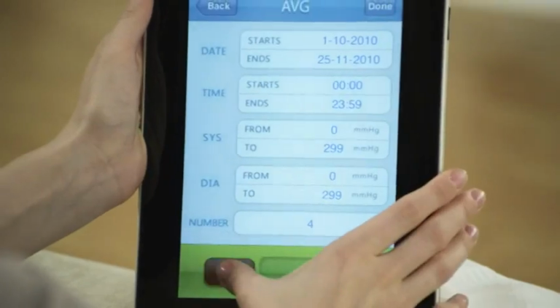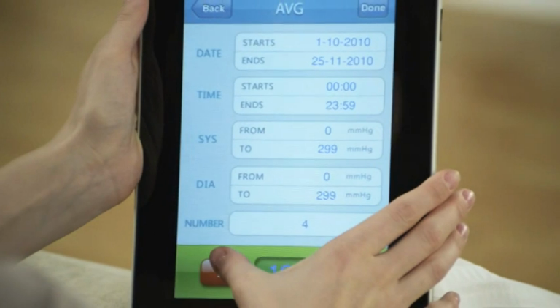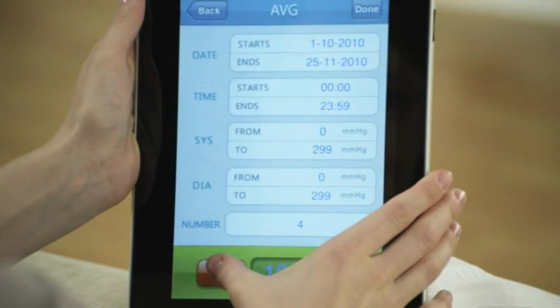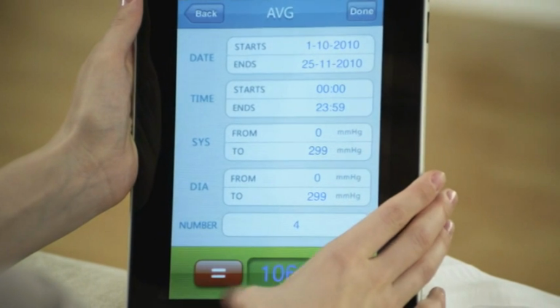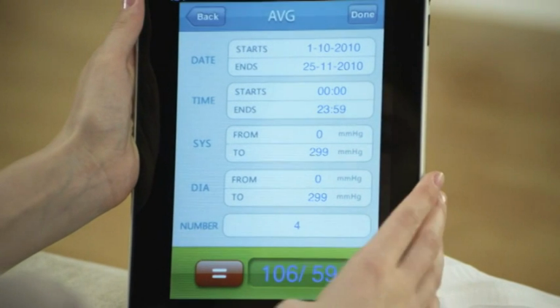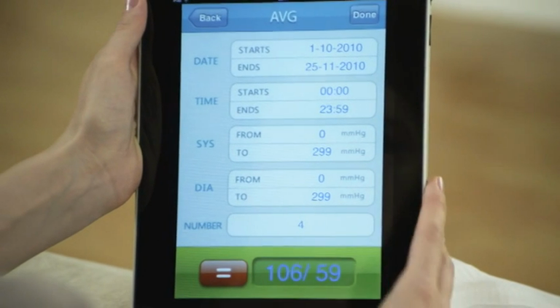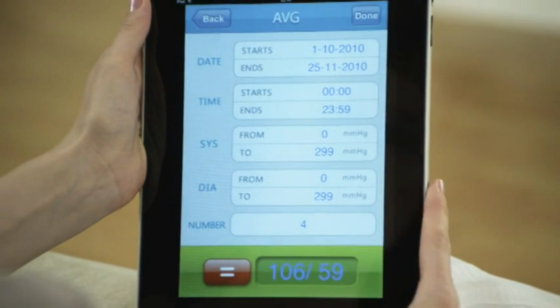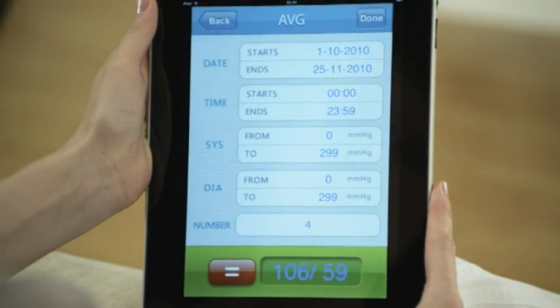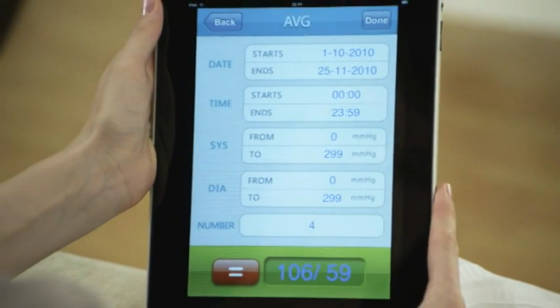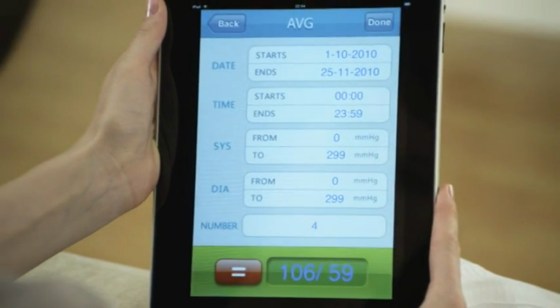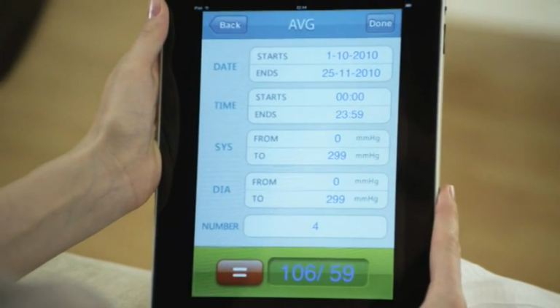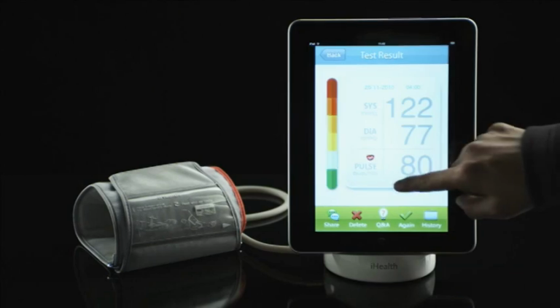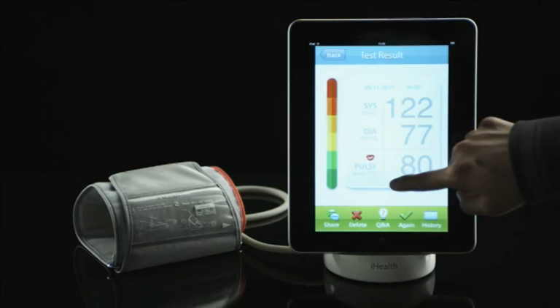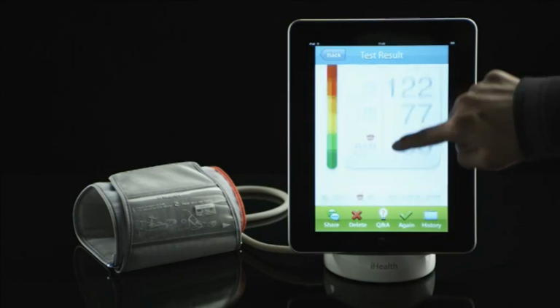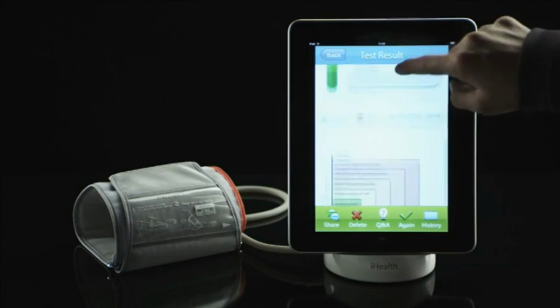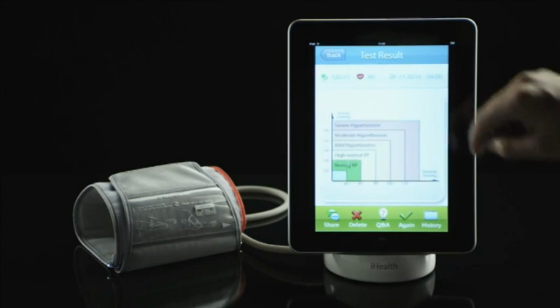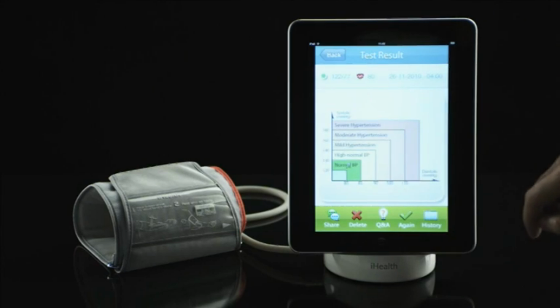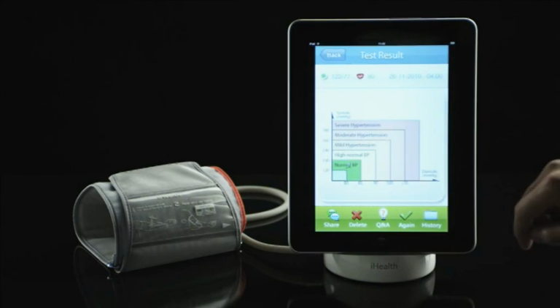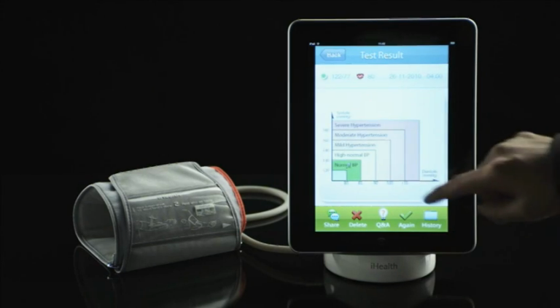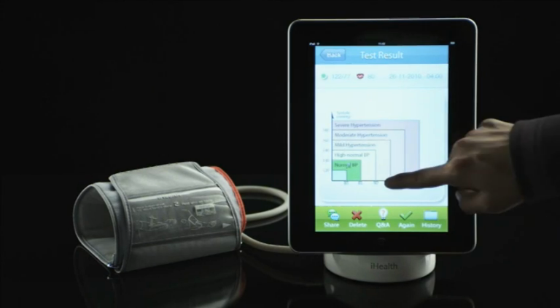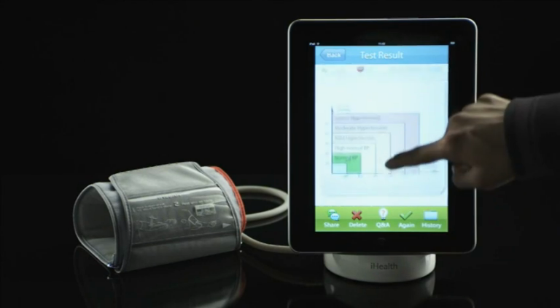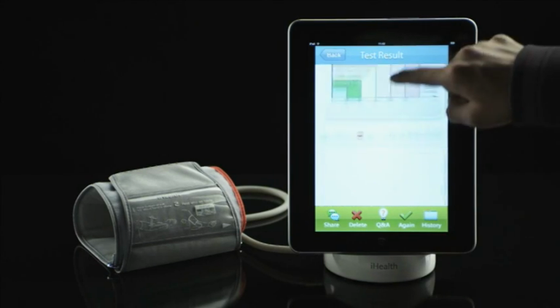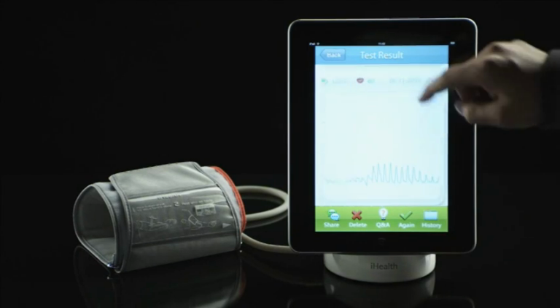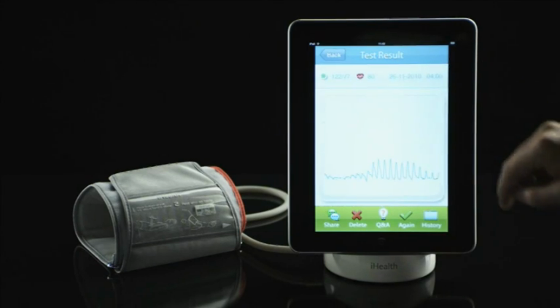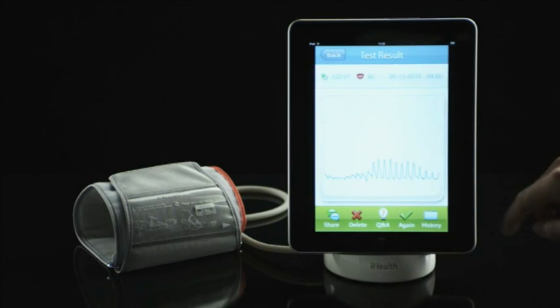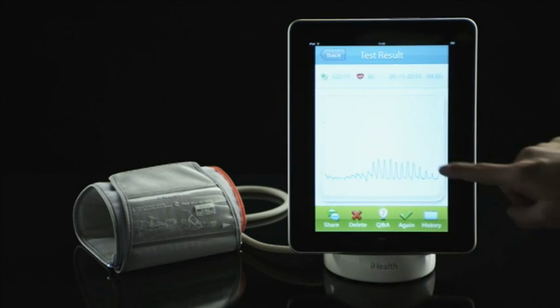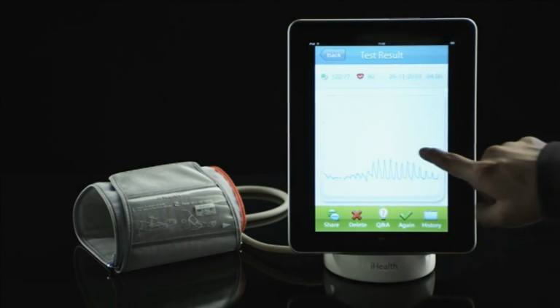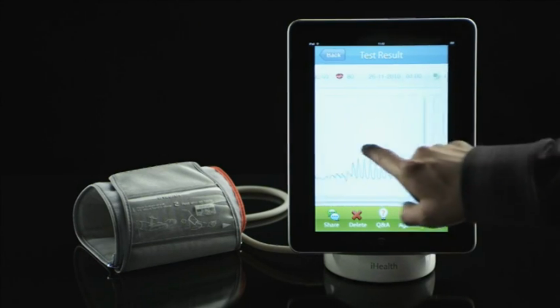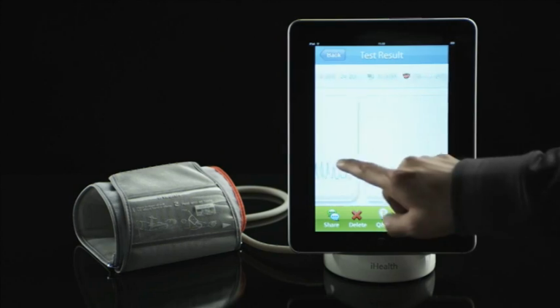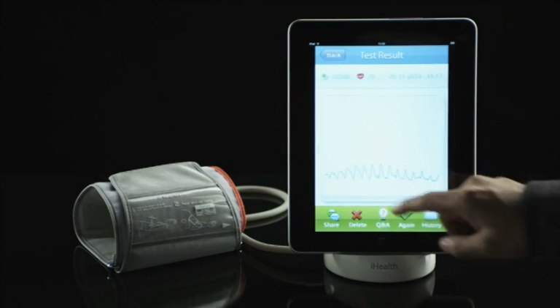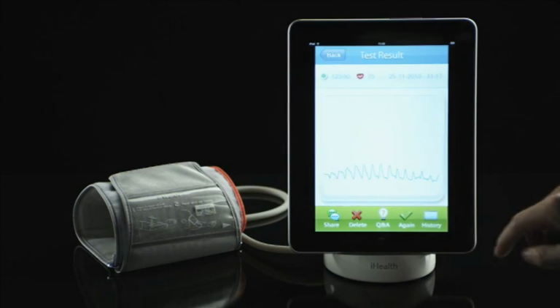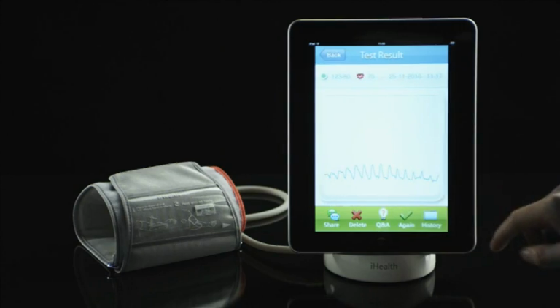By tapping the on-screen graphs, you get detailed information on measurements, dates, and times.